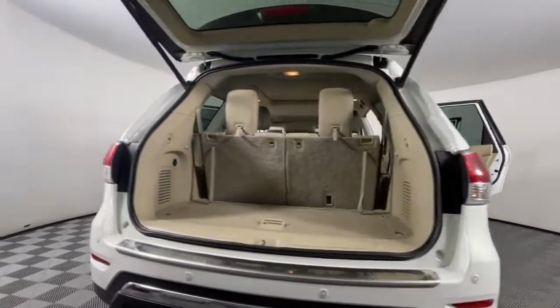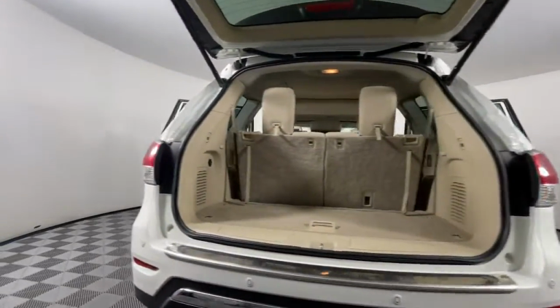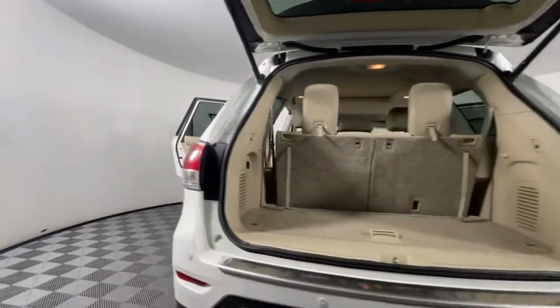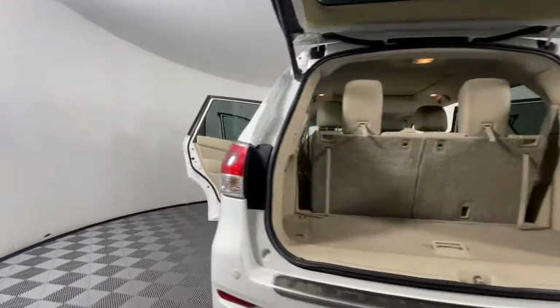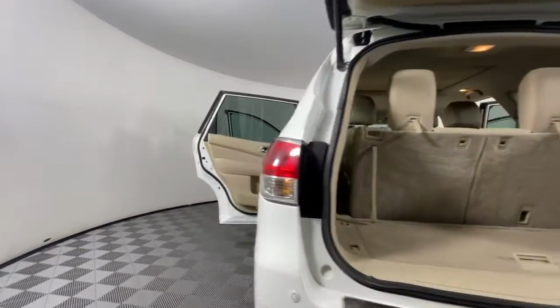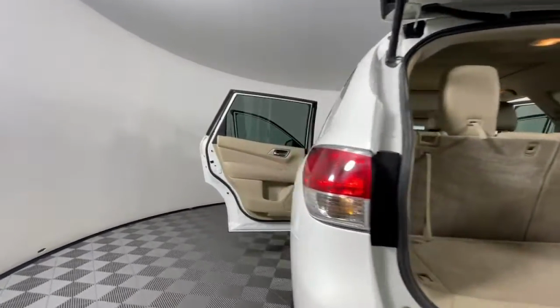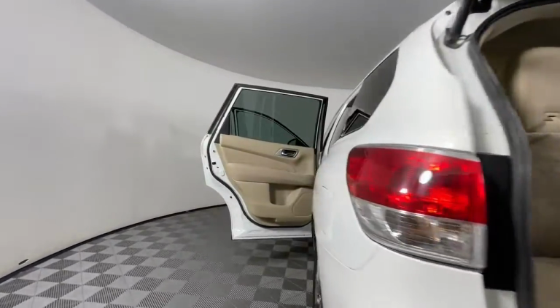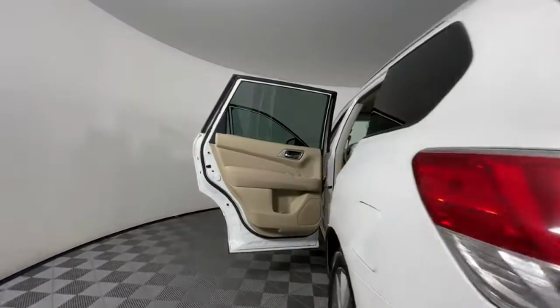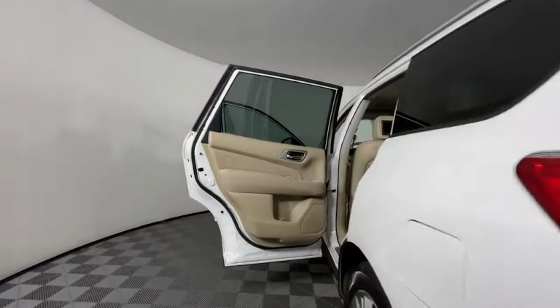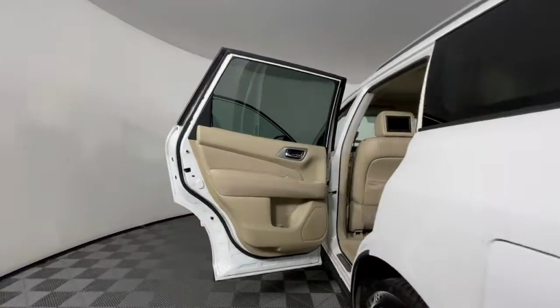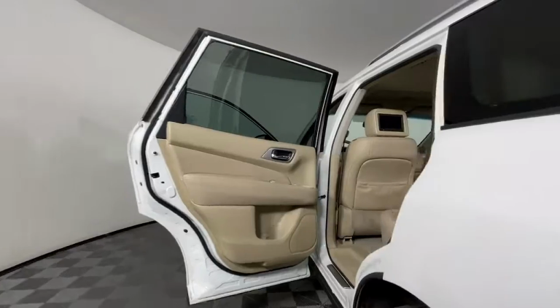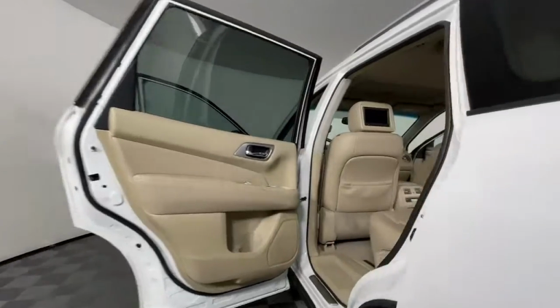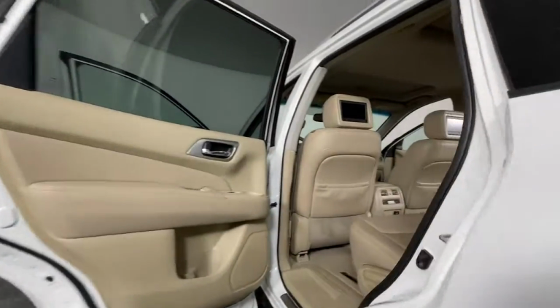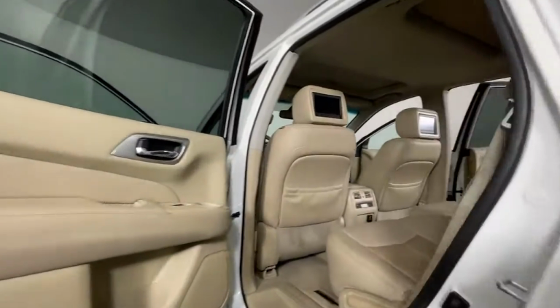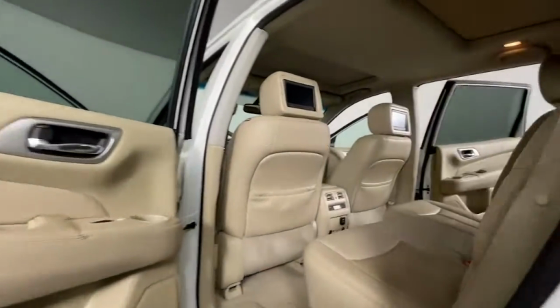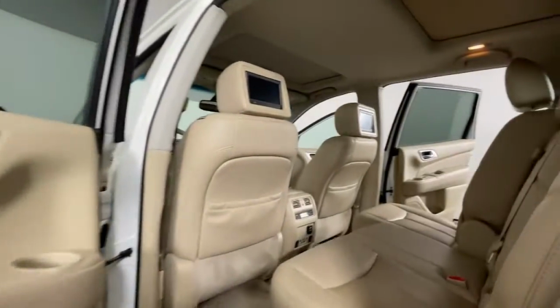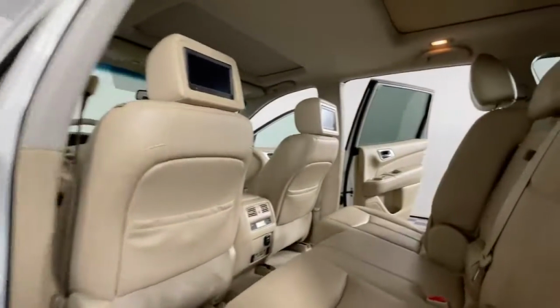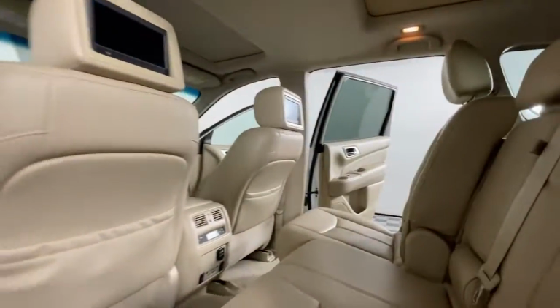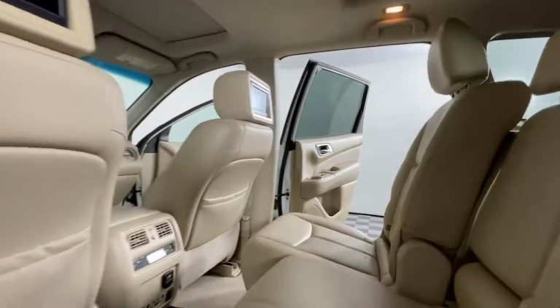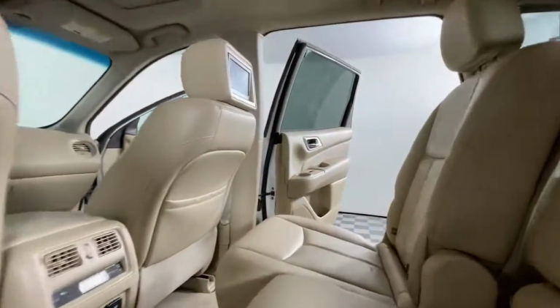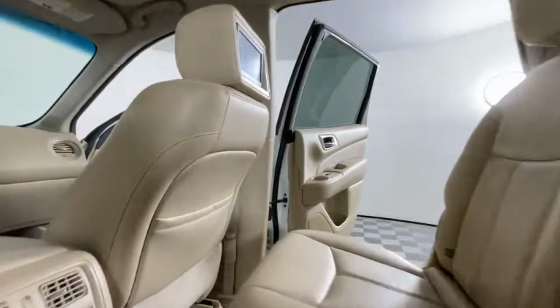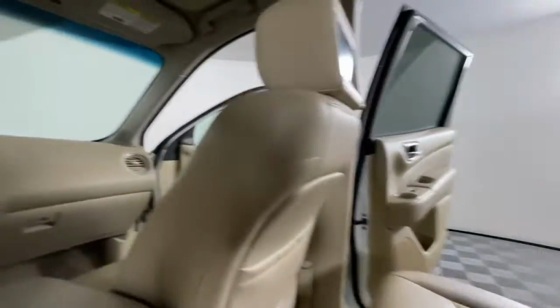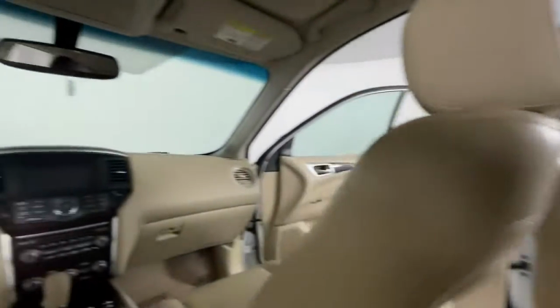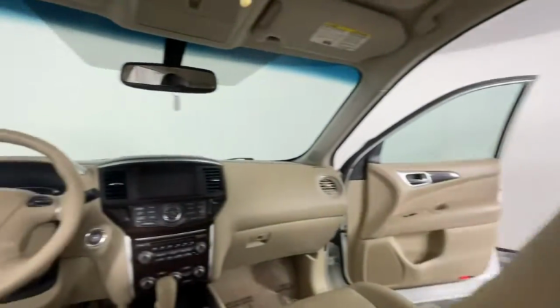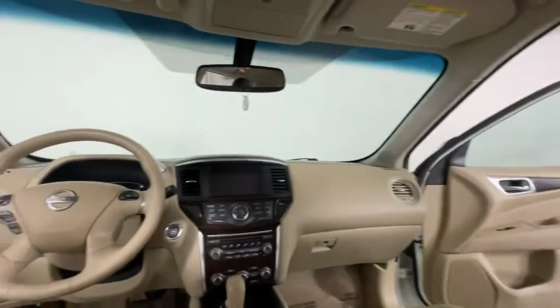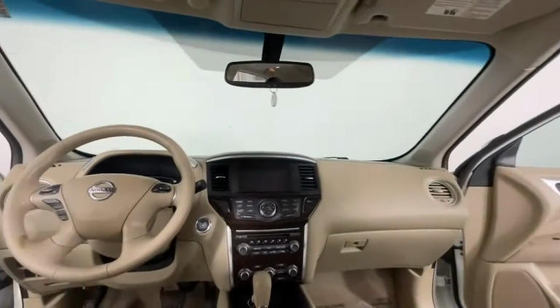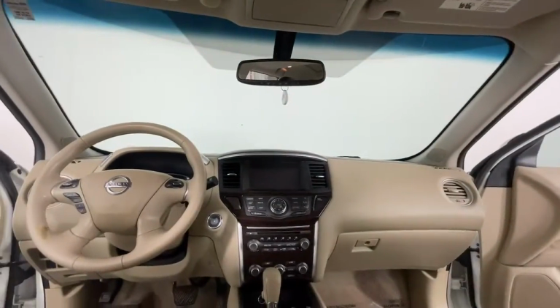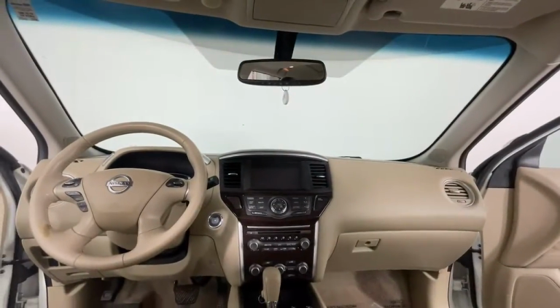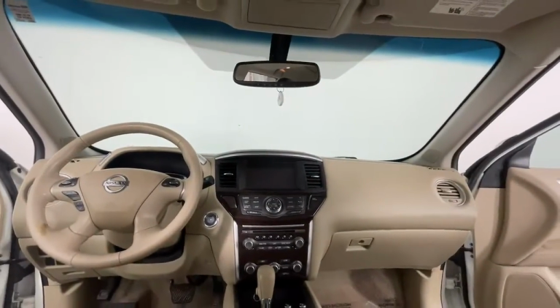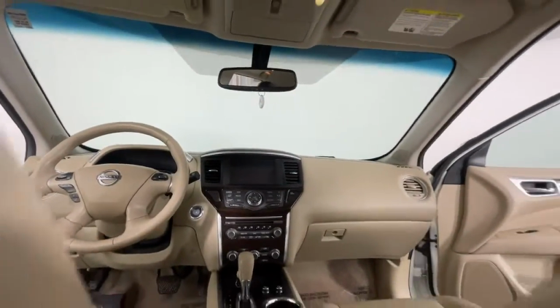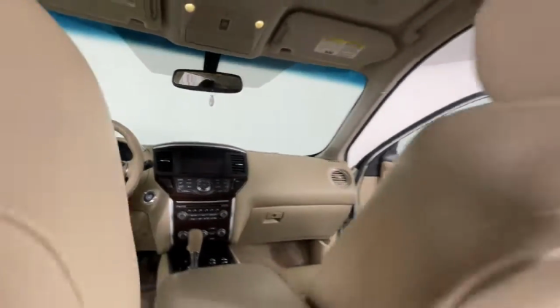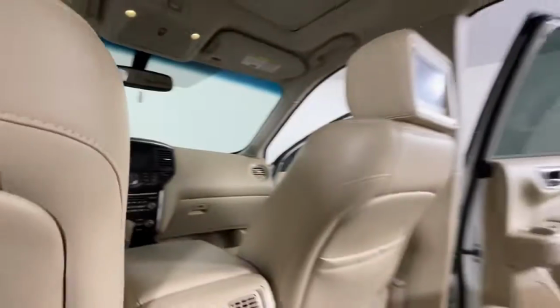Take every project in stride with this versatile Pathfinder. Come in for a fun and easy test drive. Our team will make it the best part of your day.